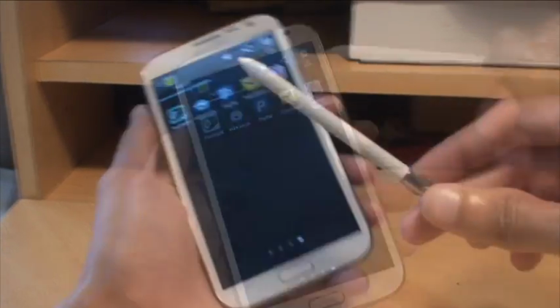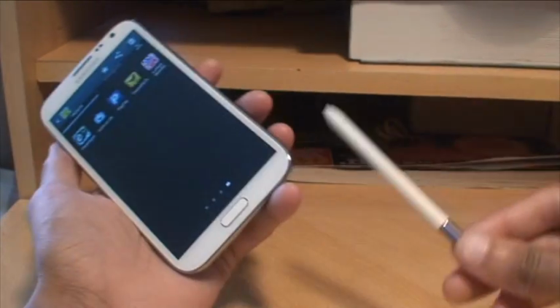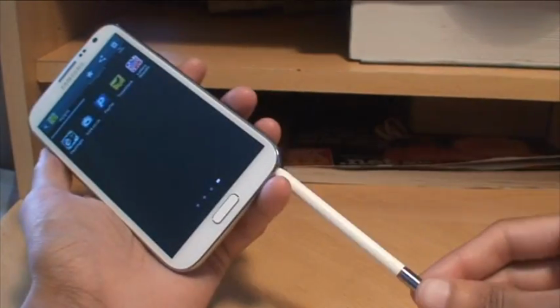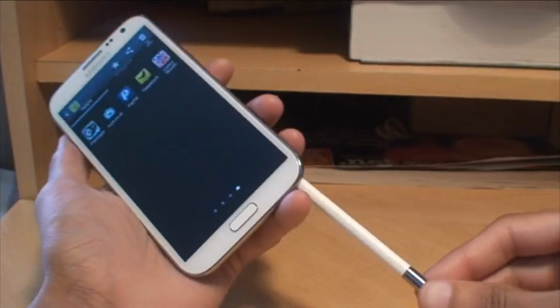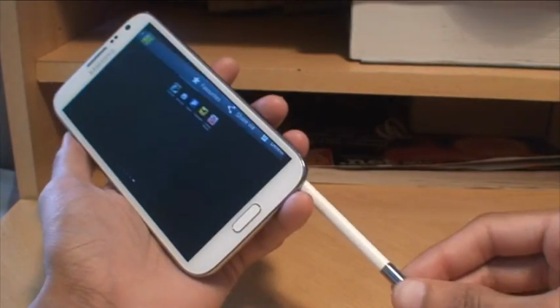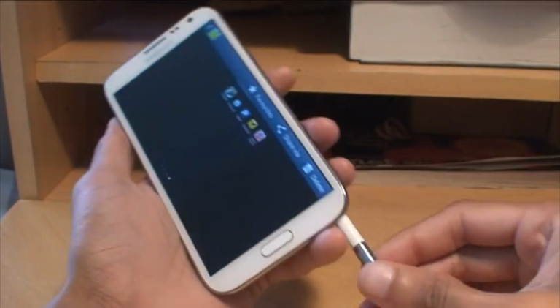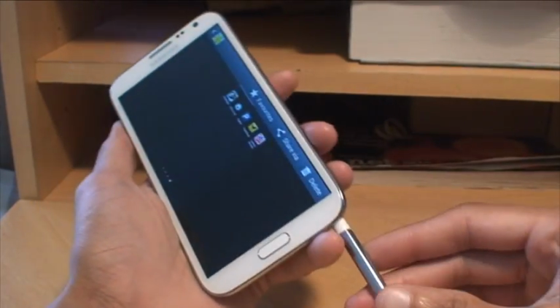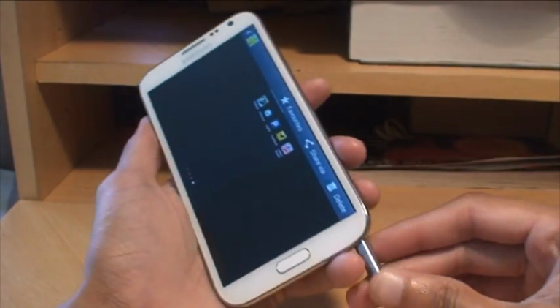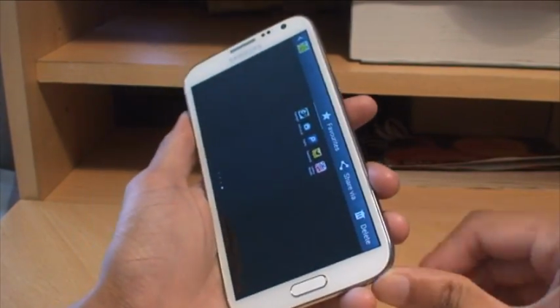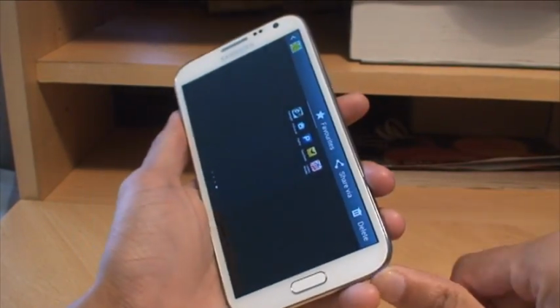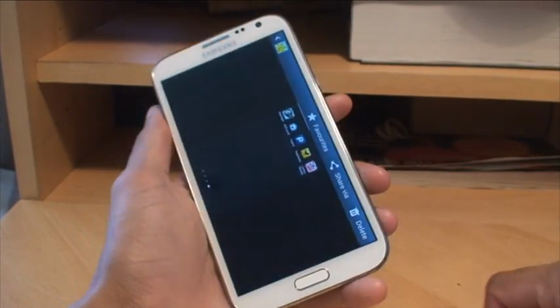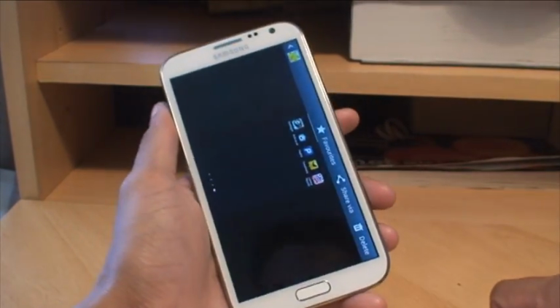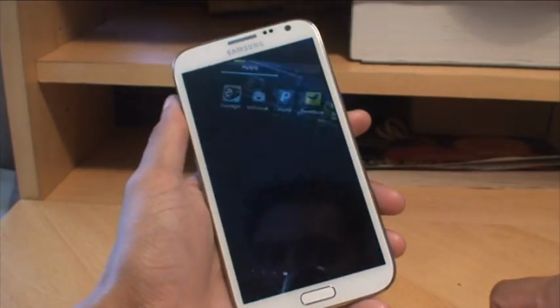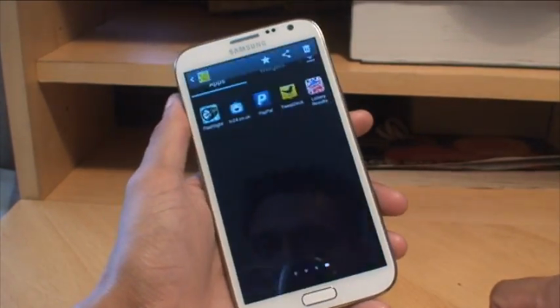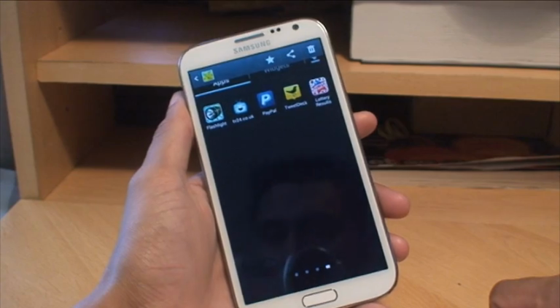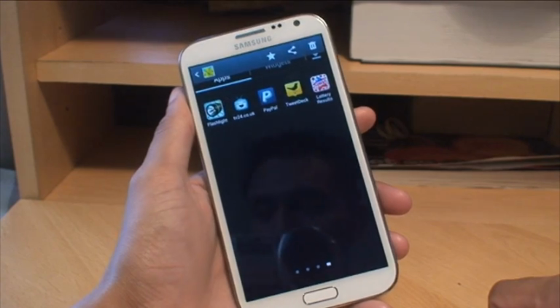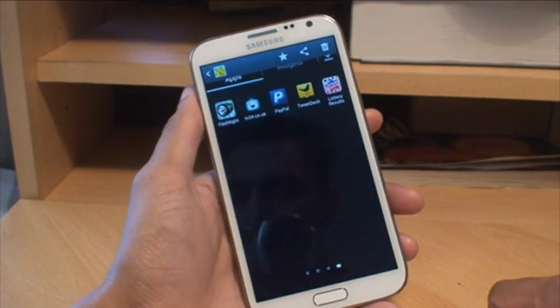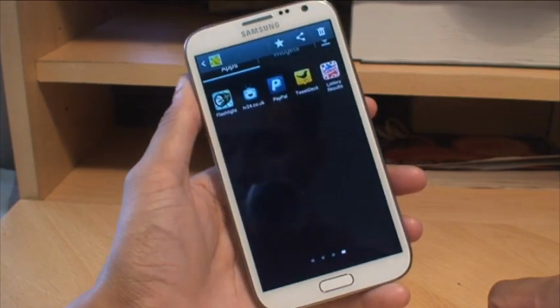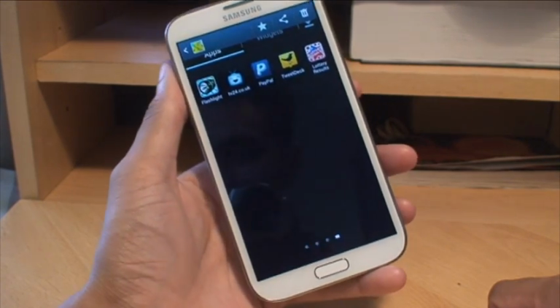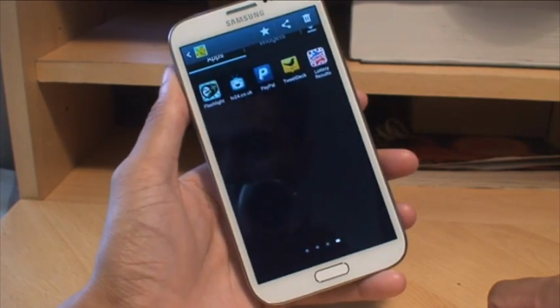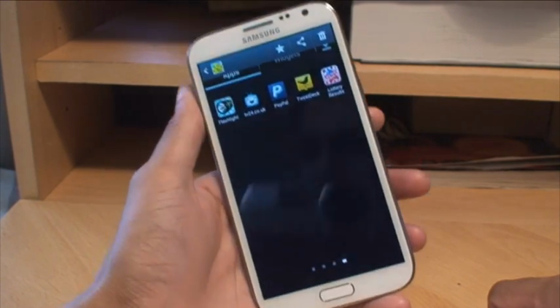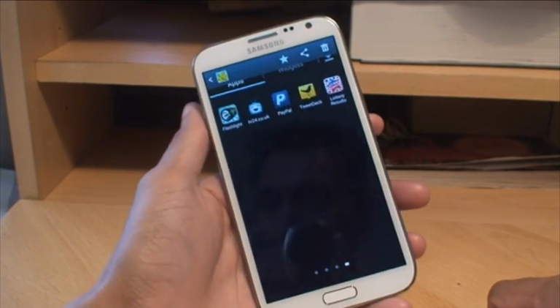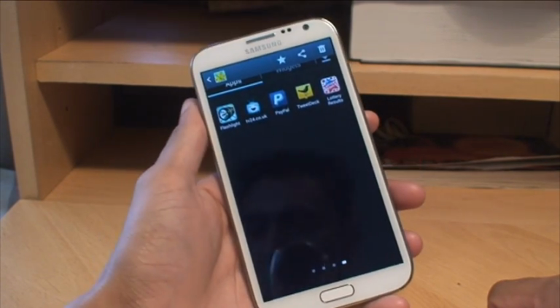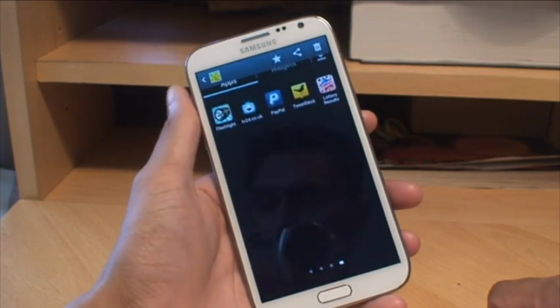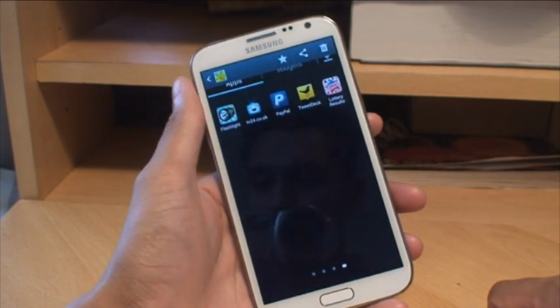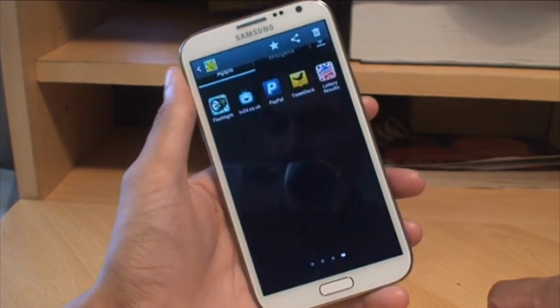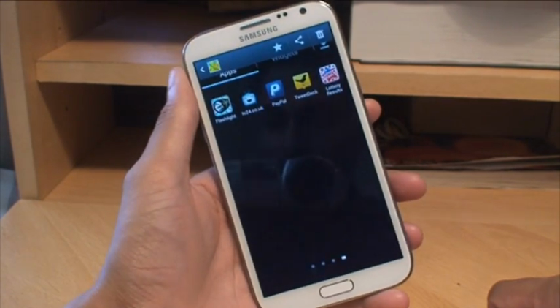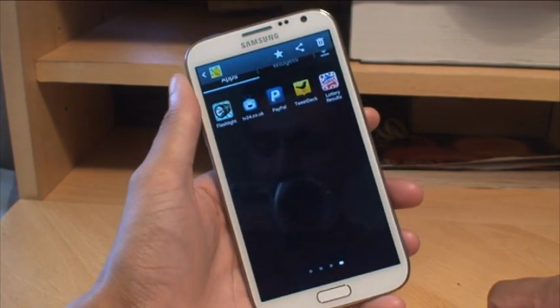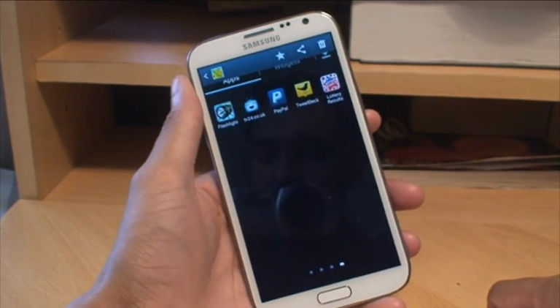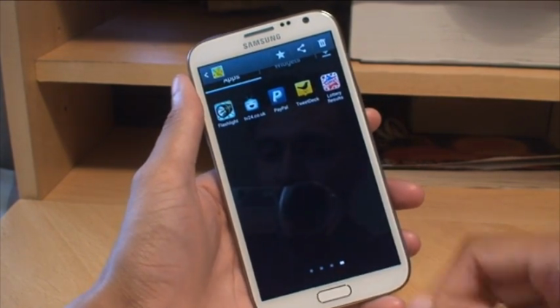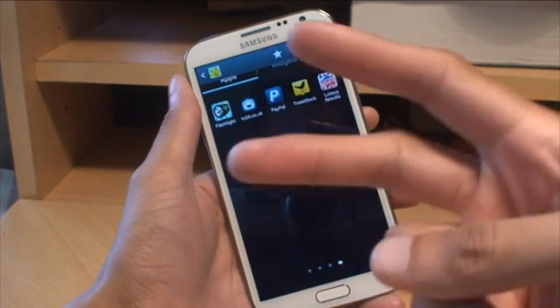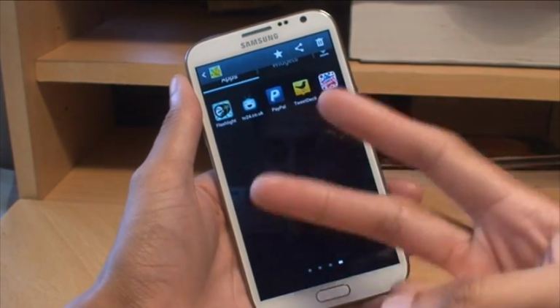When you're done, just put the pen back in its dock so it knows it's back in, and that's how easily you can take a screenshot on the Samsung Galaxy Note 2.